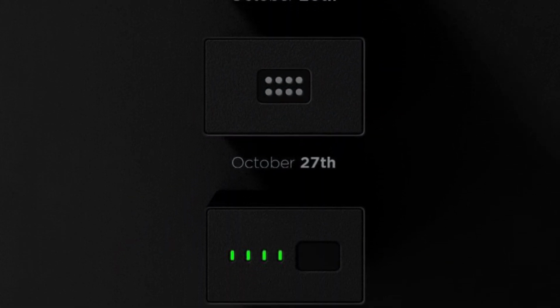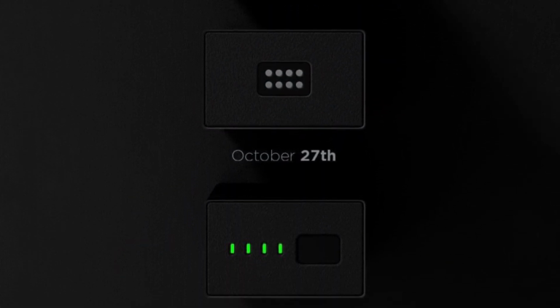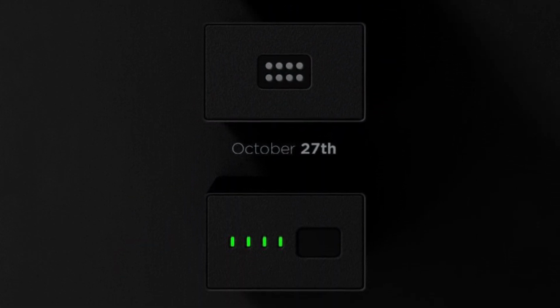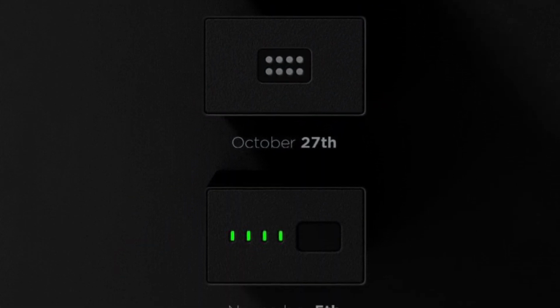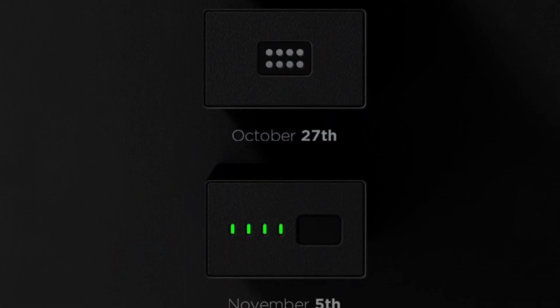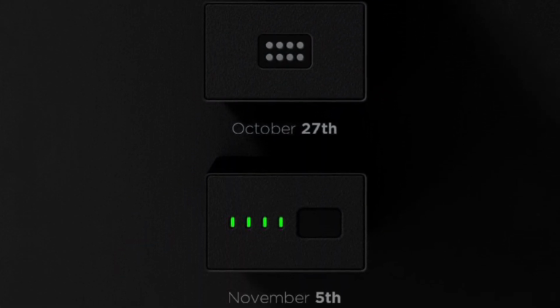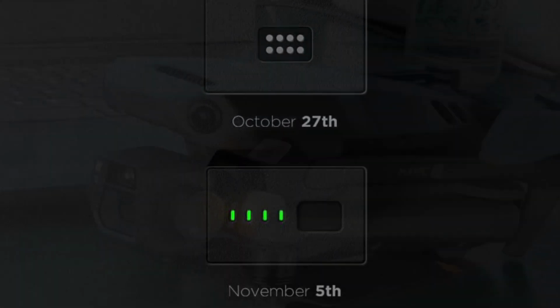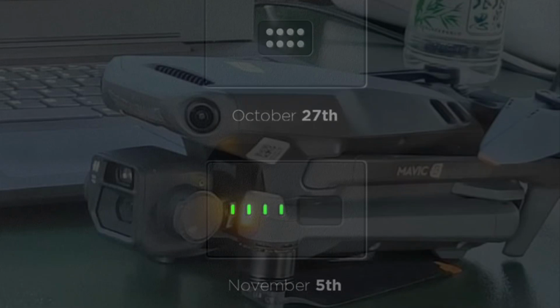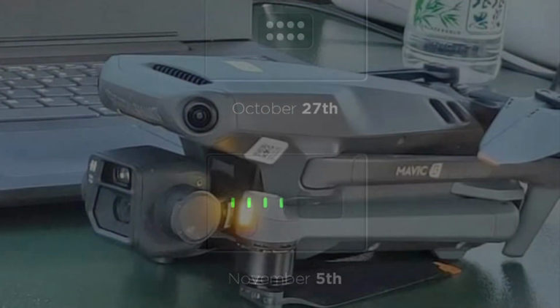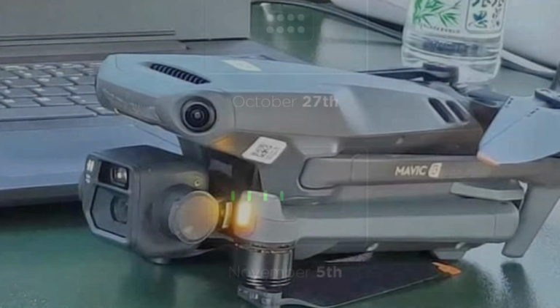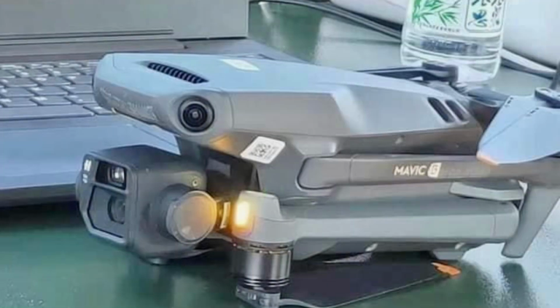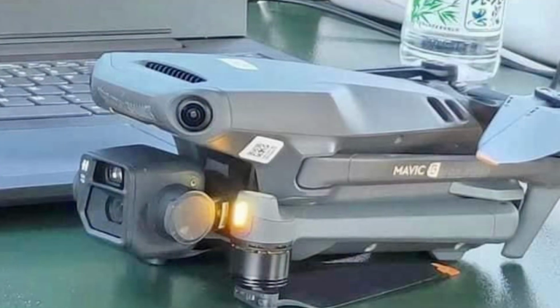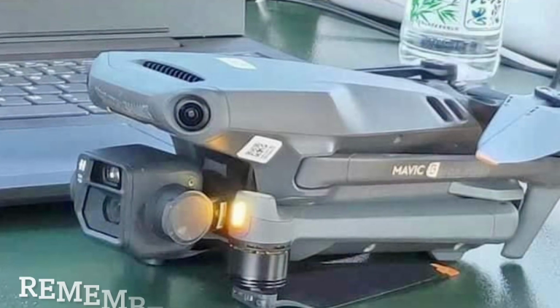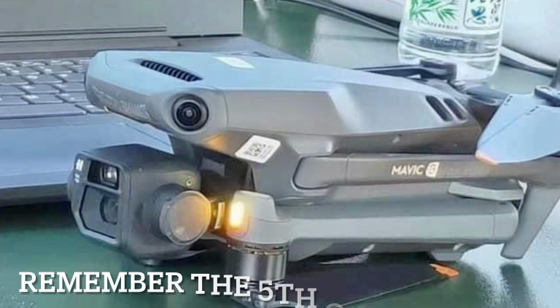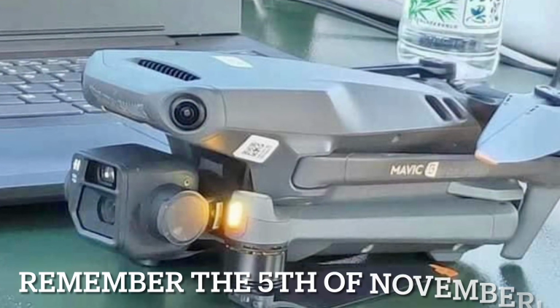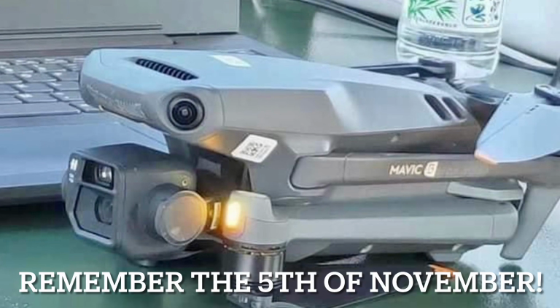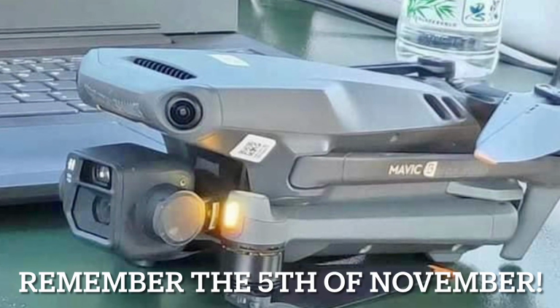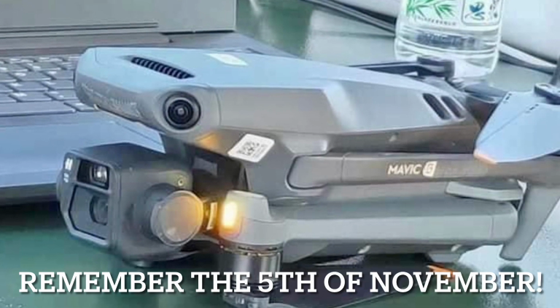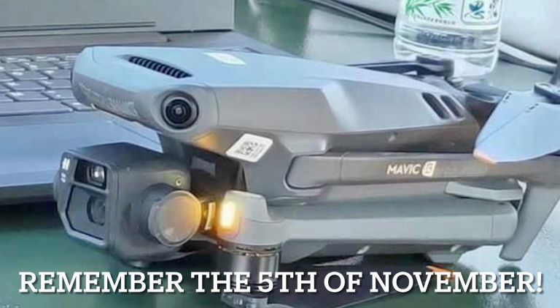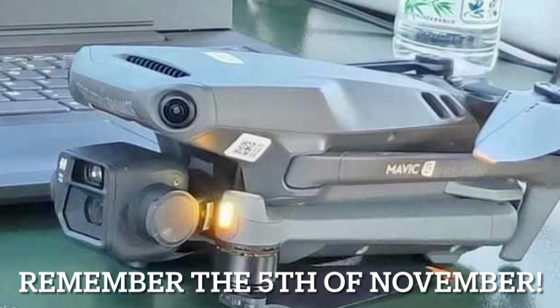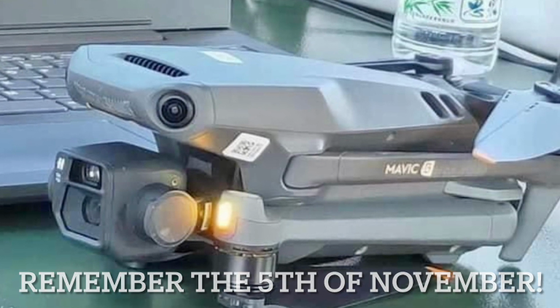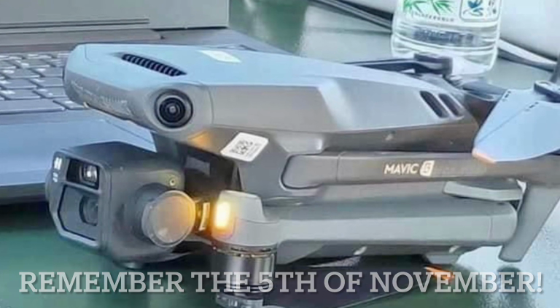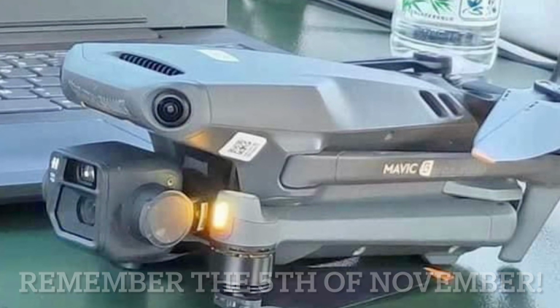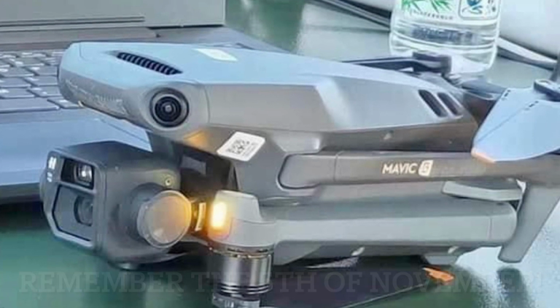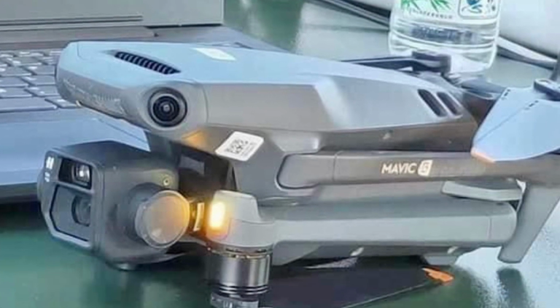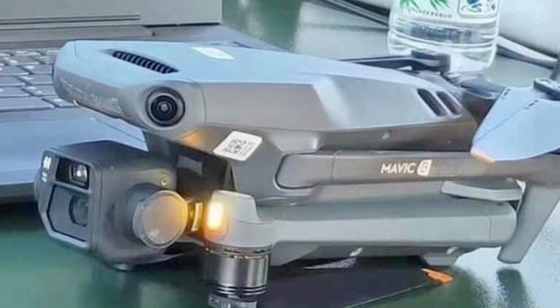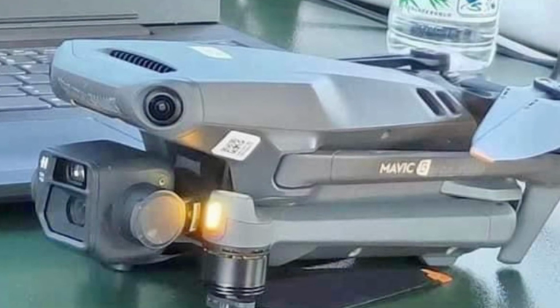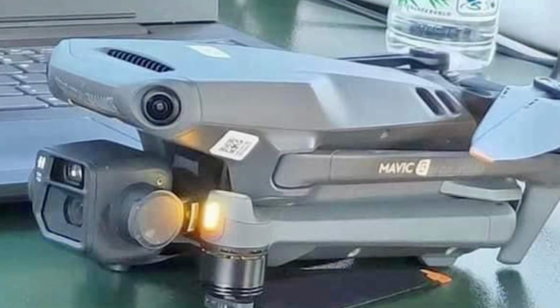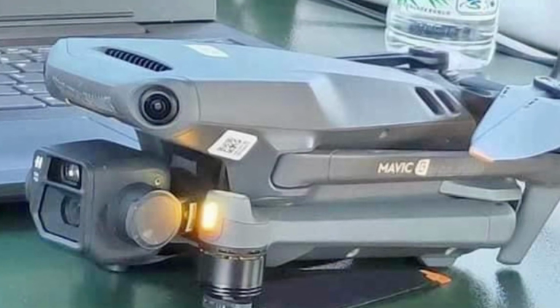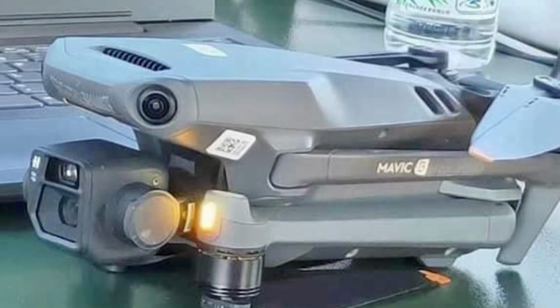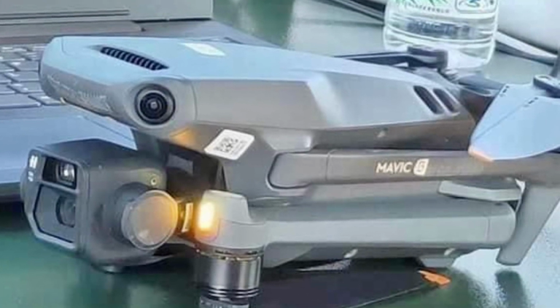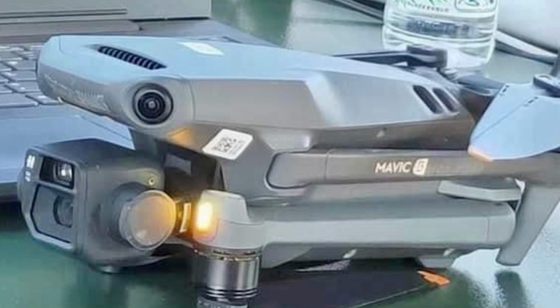With two variants of the Mavic 3 — the Cinema and the Standard version — there's going to be a lot of excitement around this new drone.